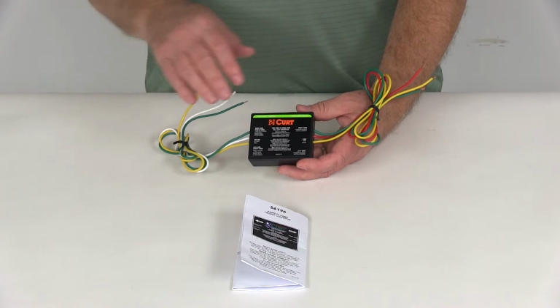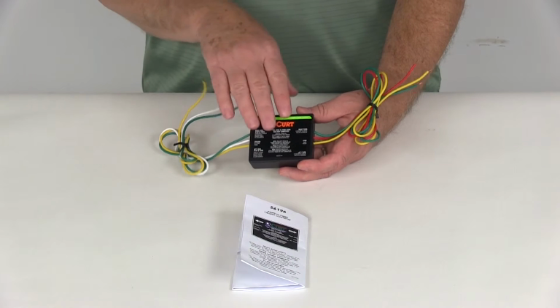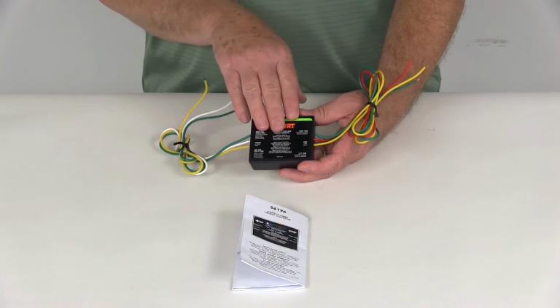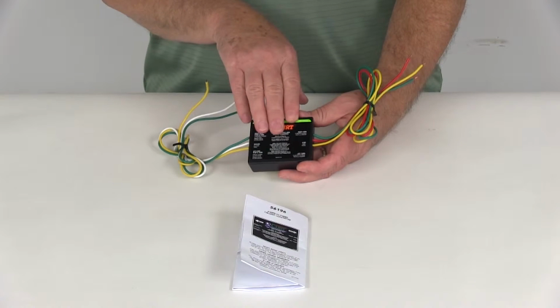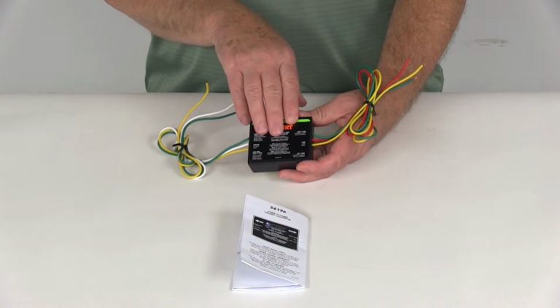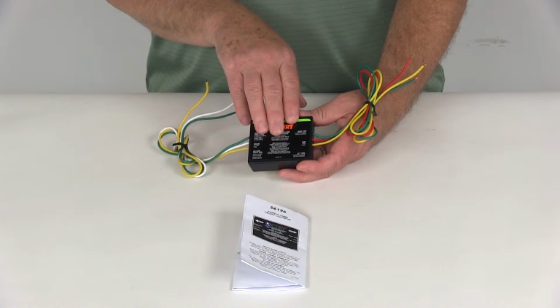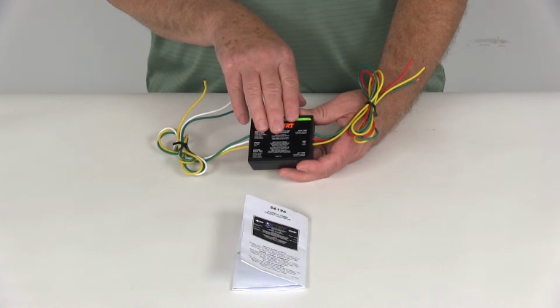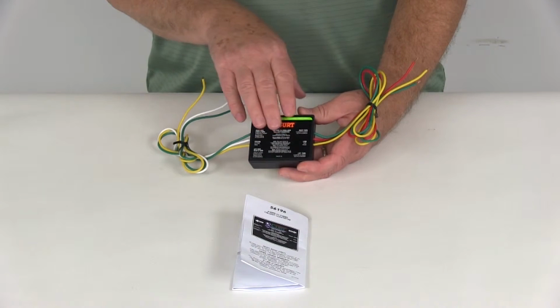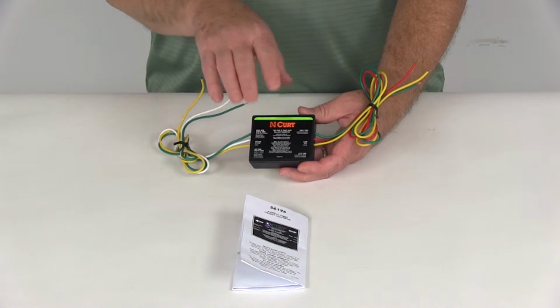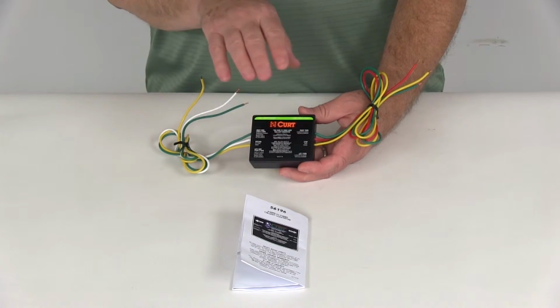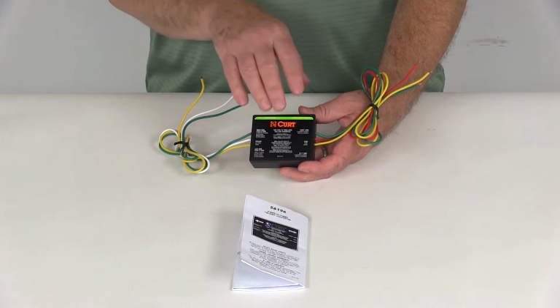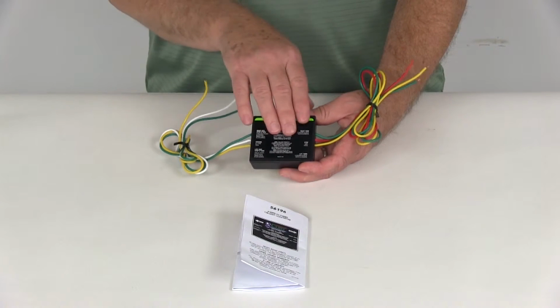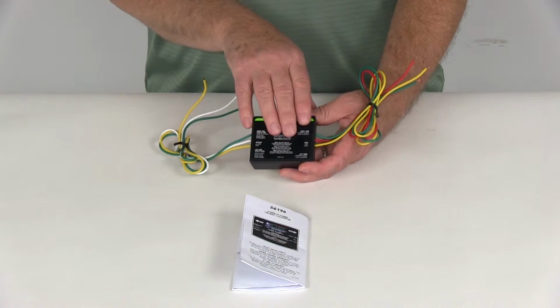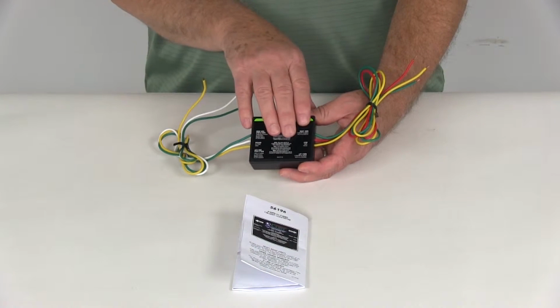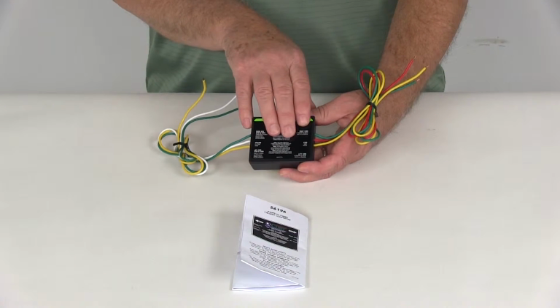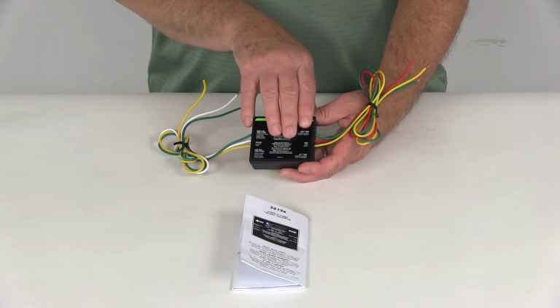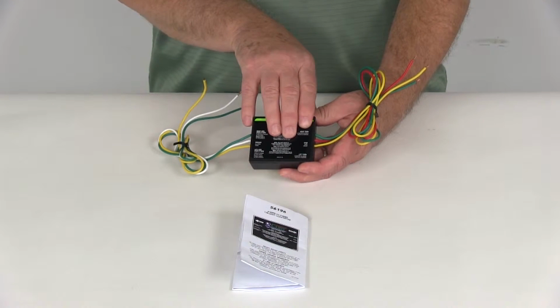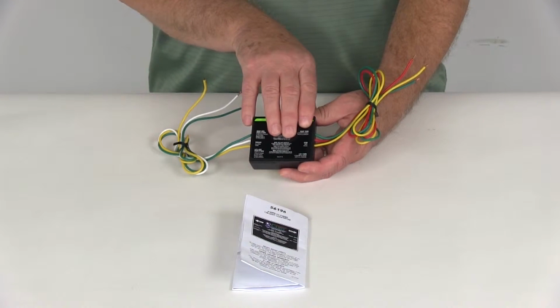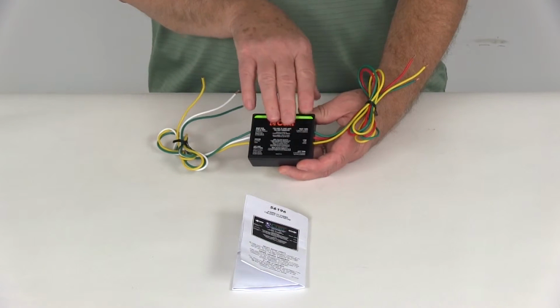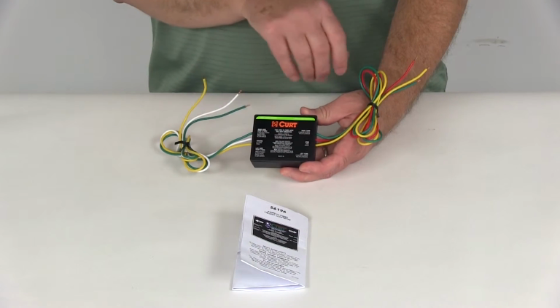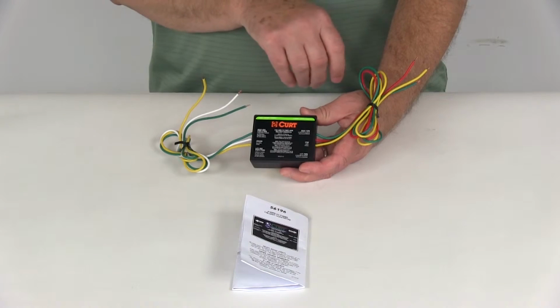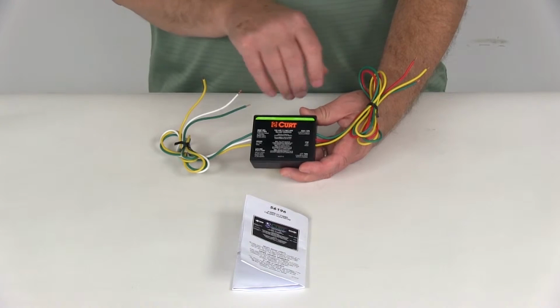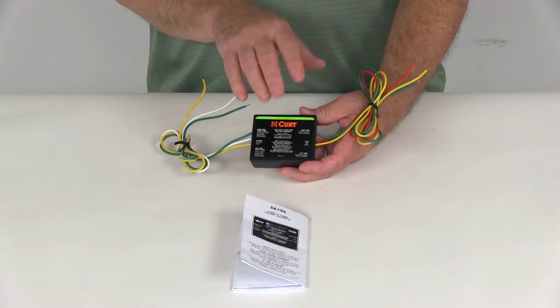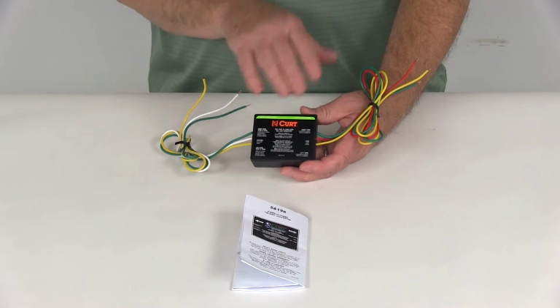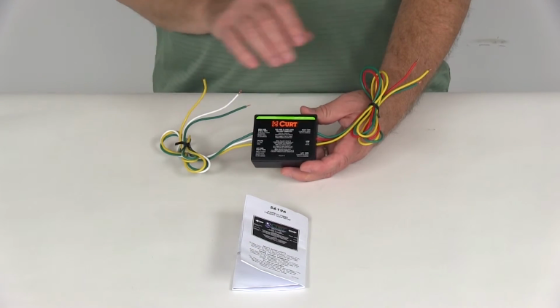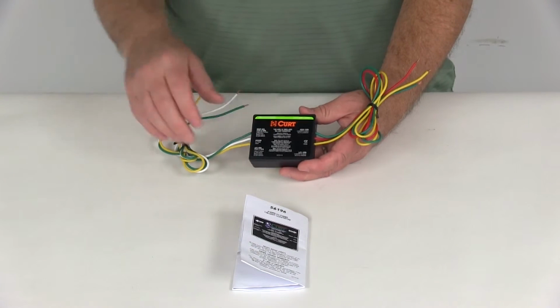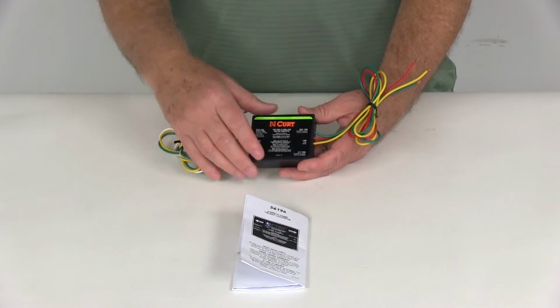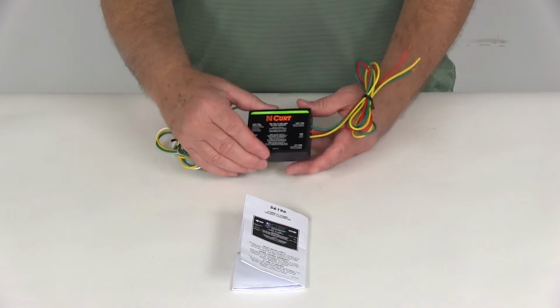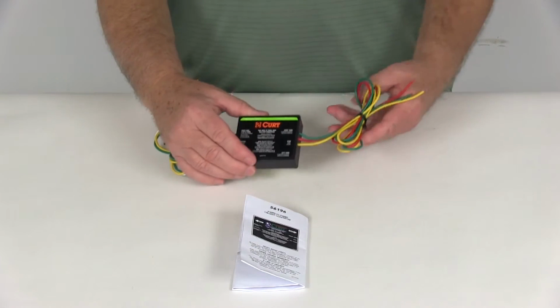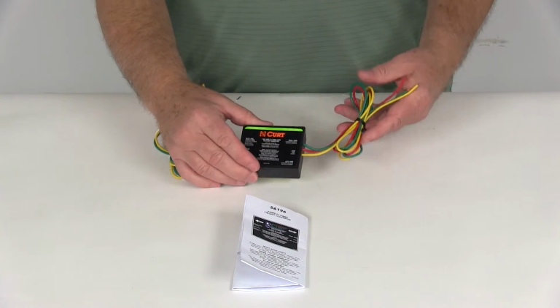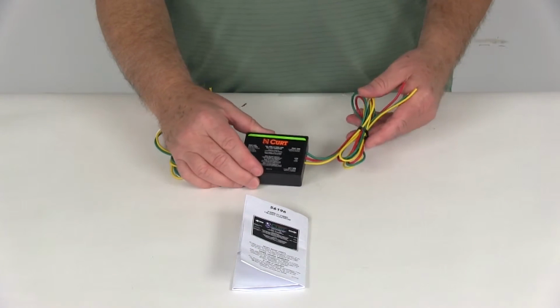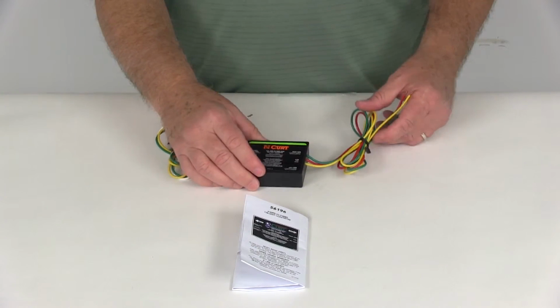The maximum amperage on this unit for the stop and turn lights is 2.1 amps per circuit, and for the tail lights is 5 amps total.